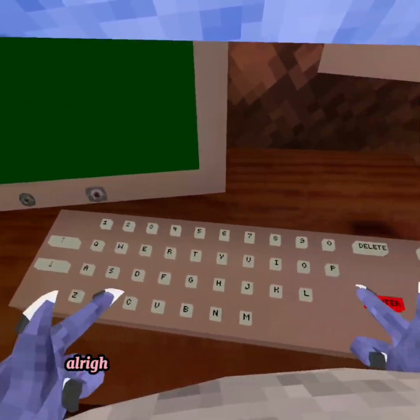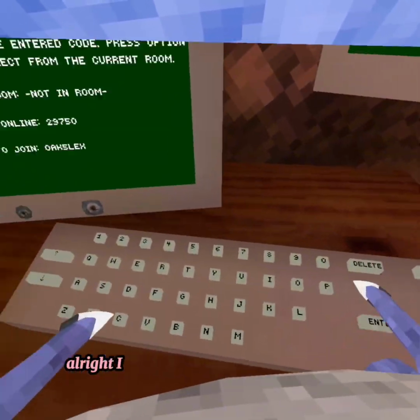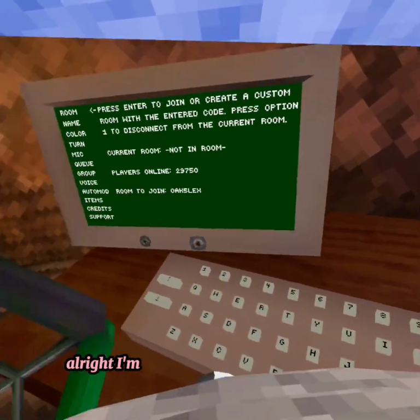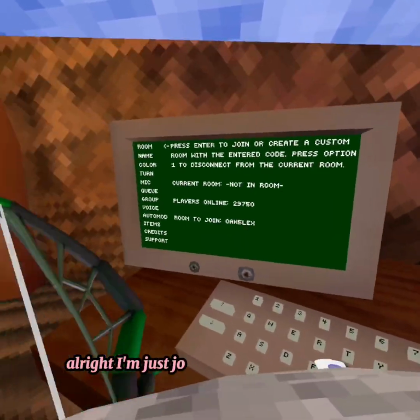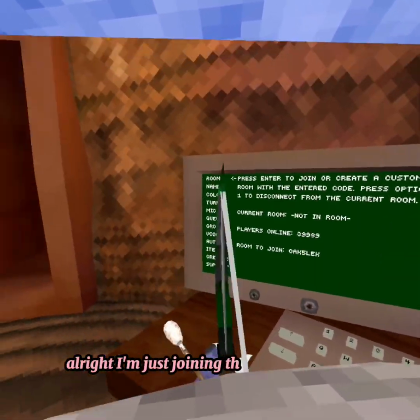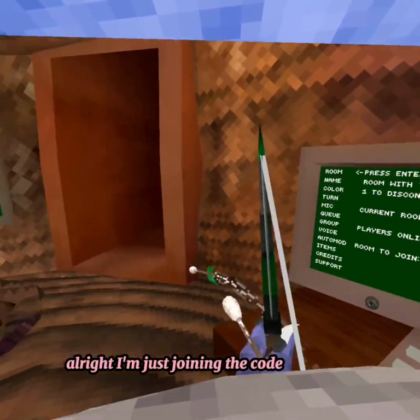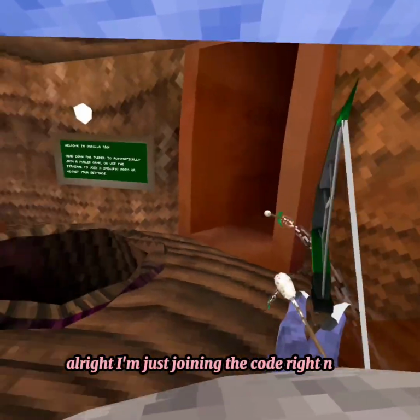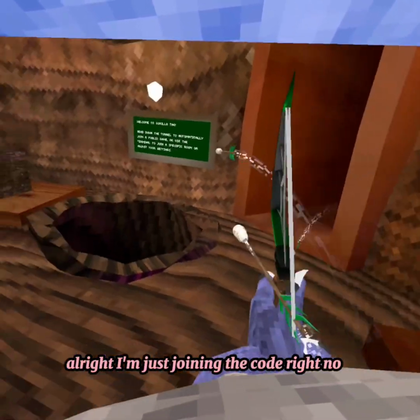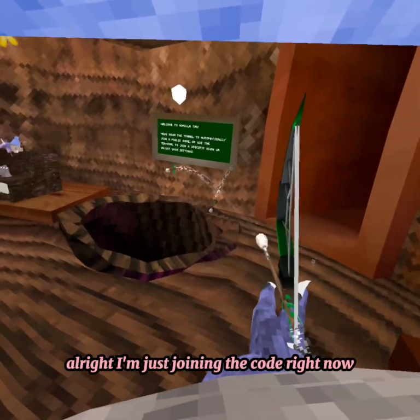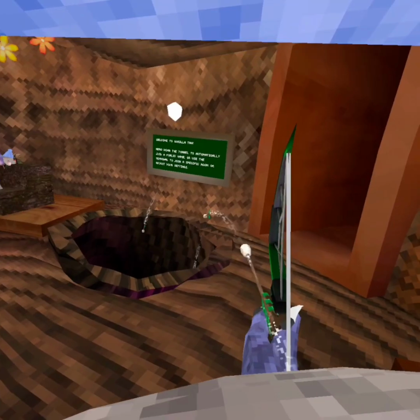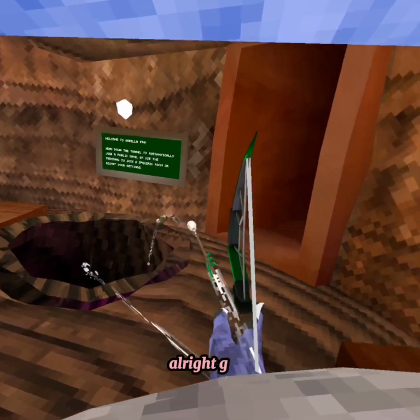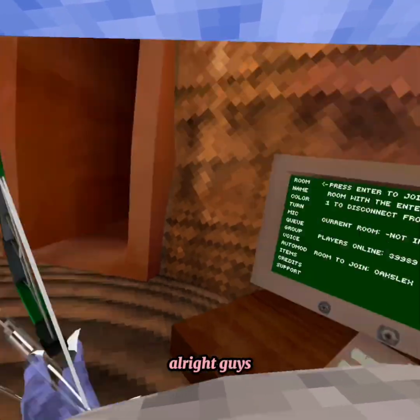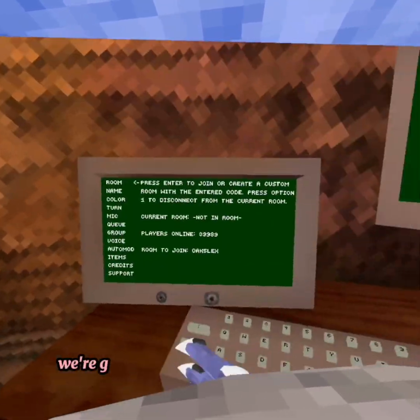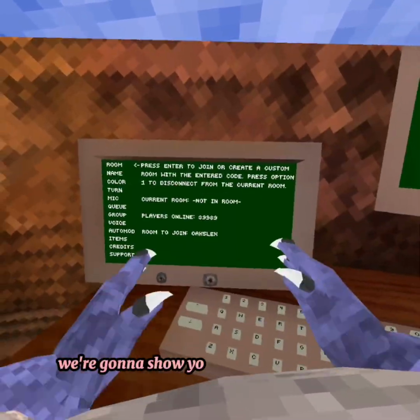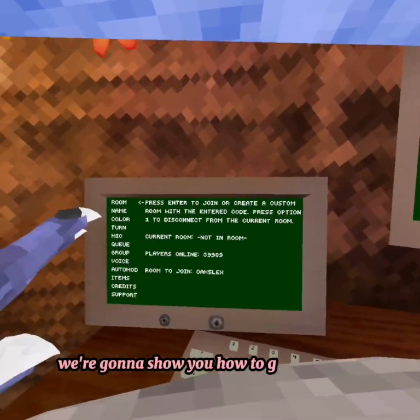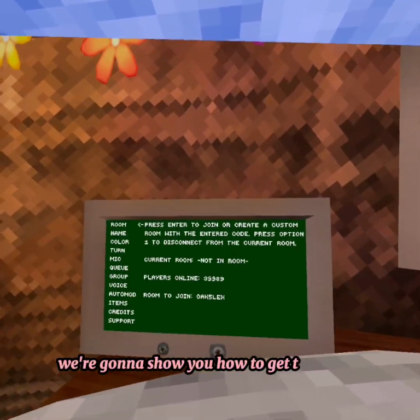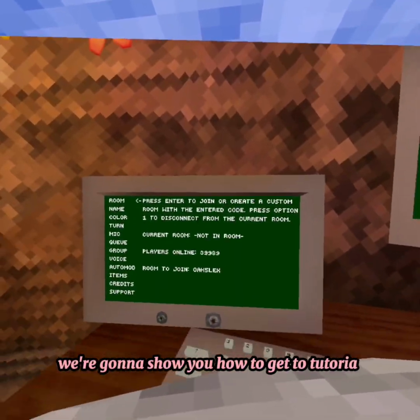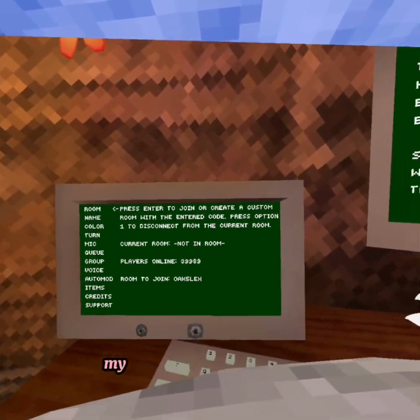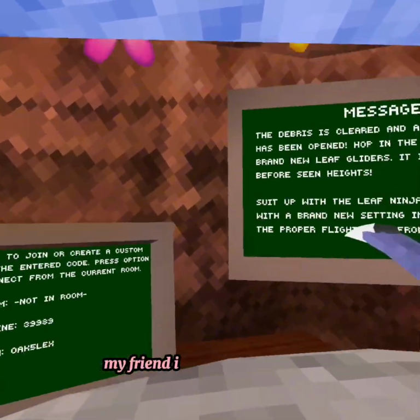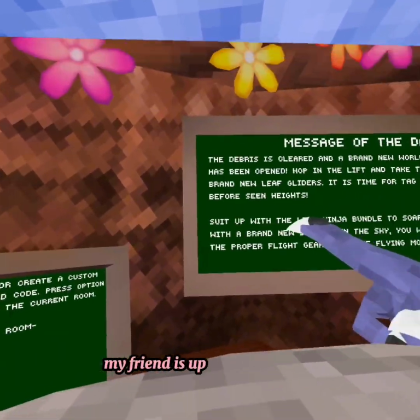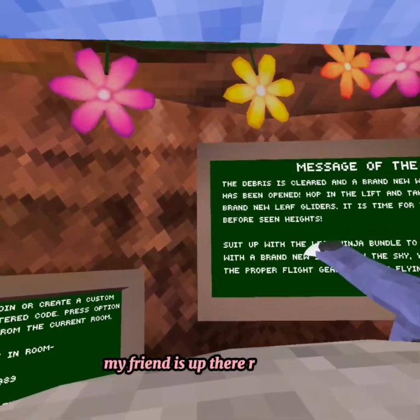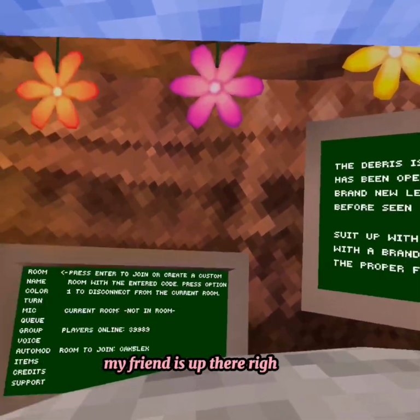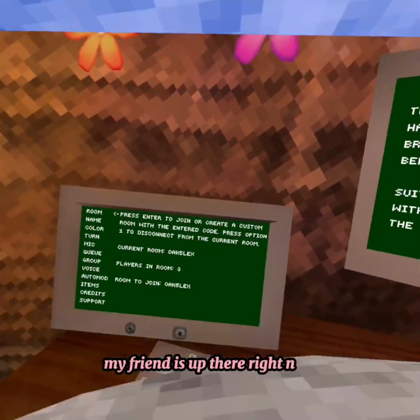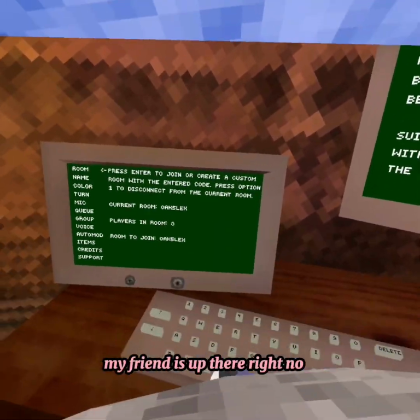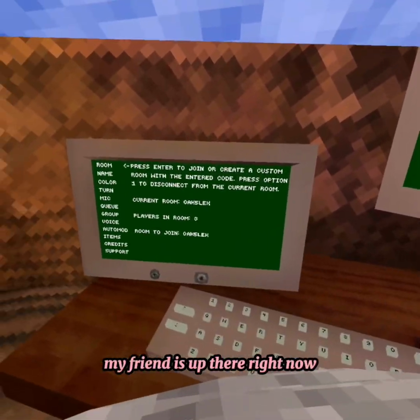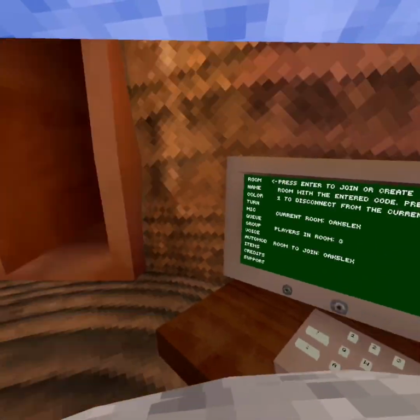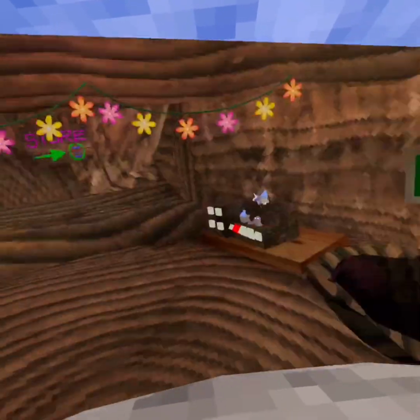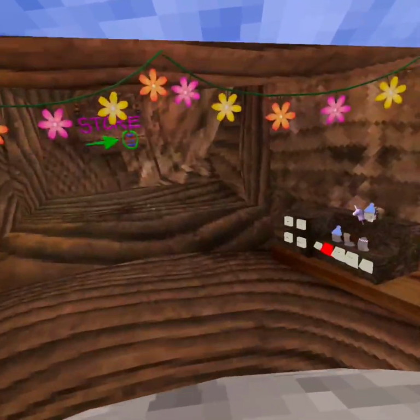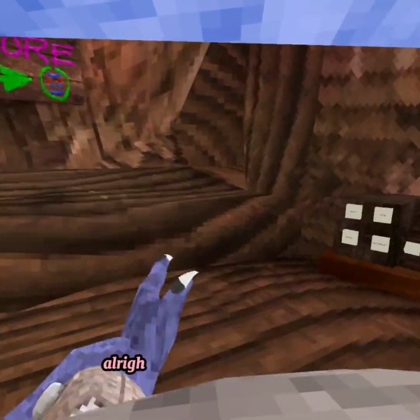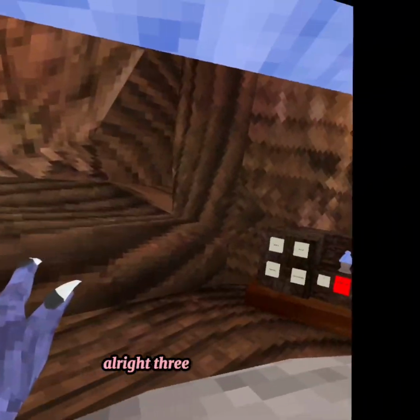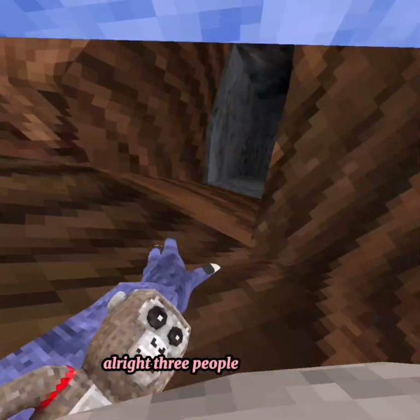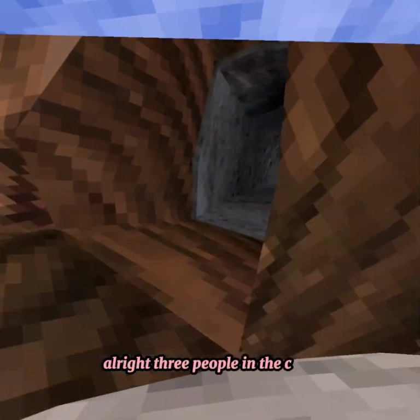Alright, I'm just joining the code right now. We're gonna show you how to get to tutorial. My friend is up there right now — three people in the code.